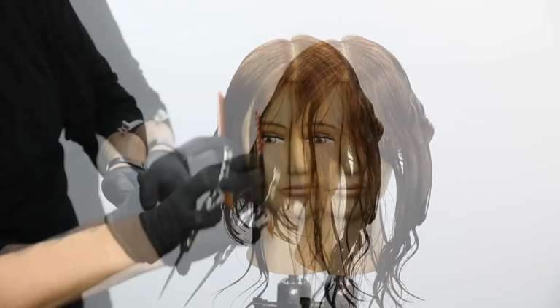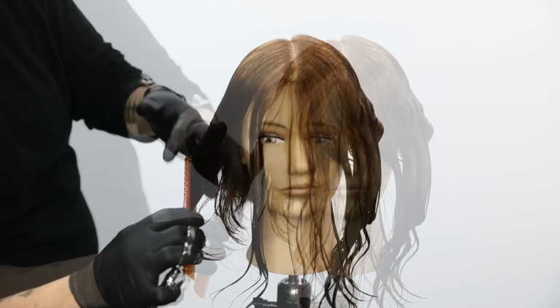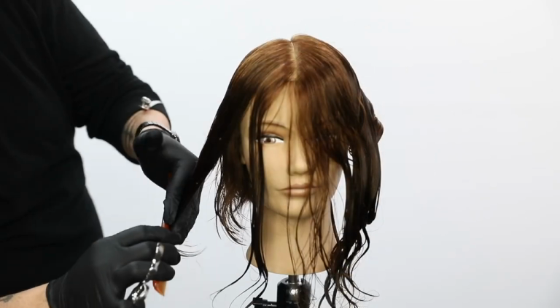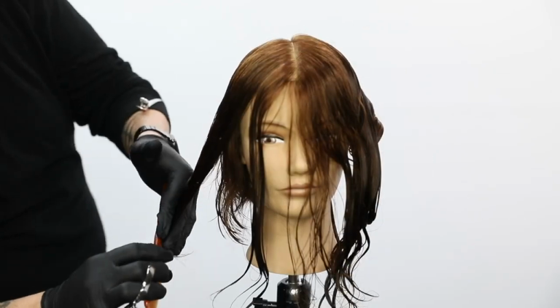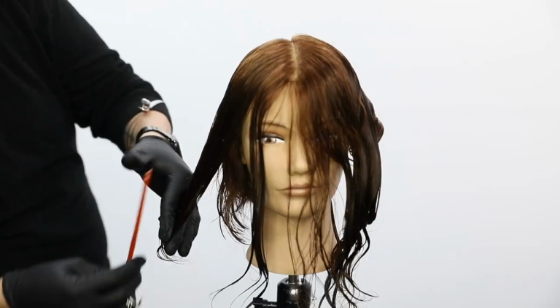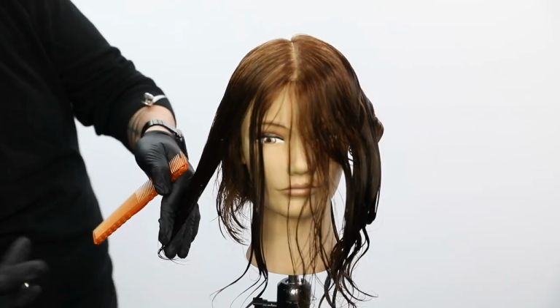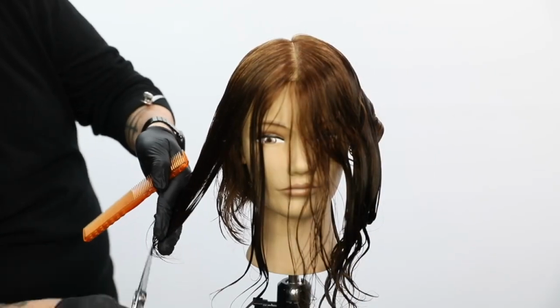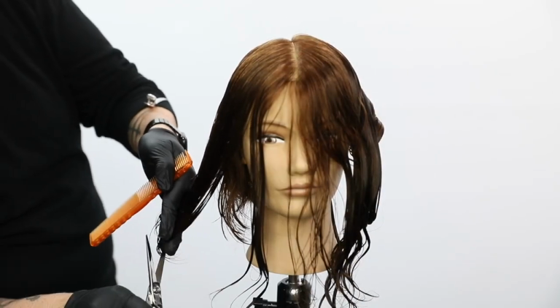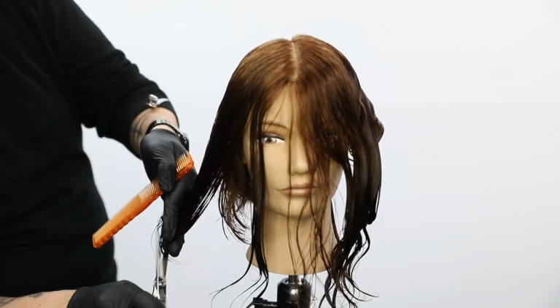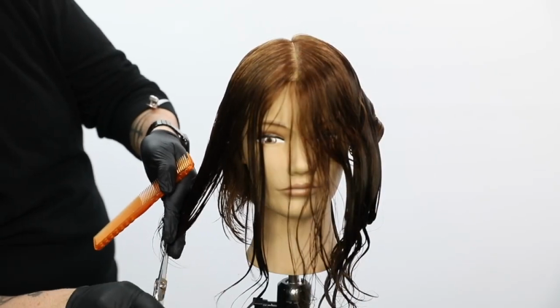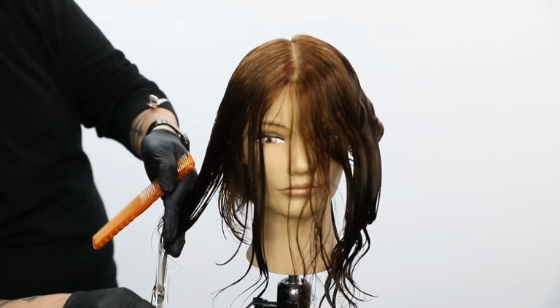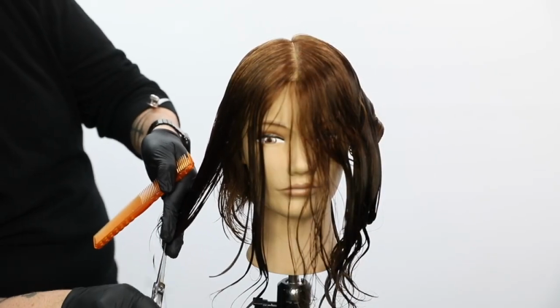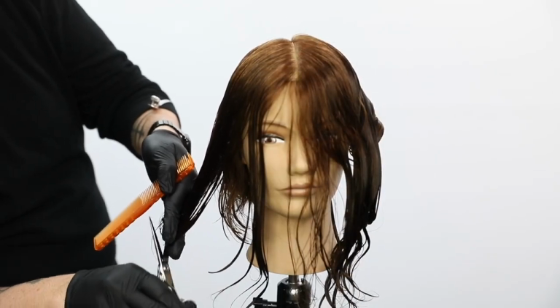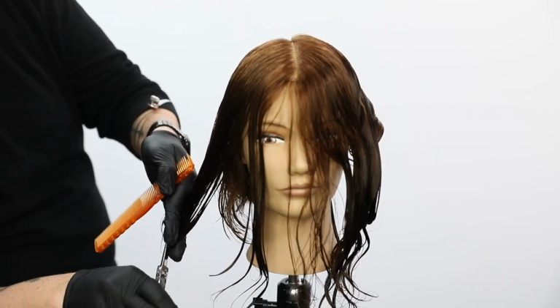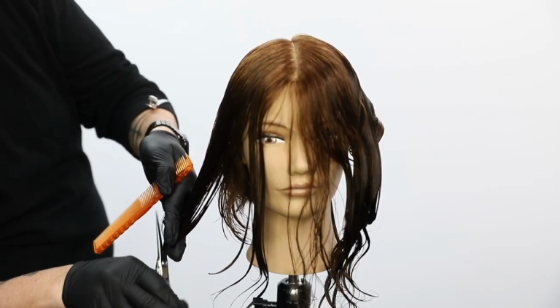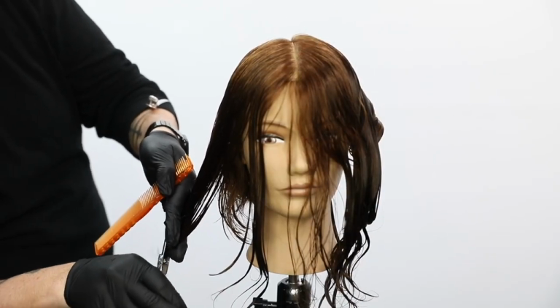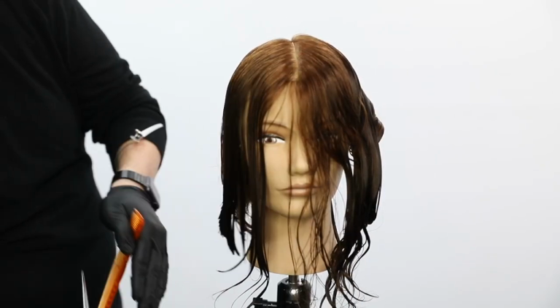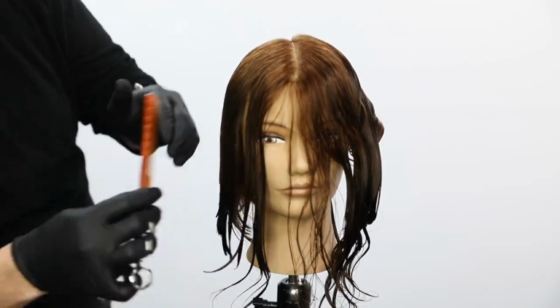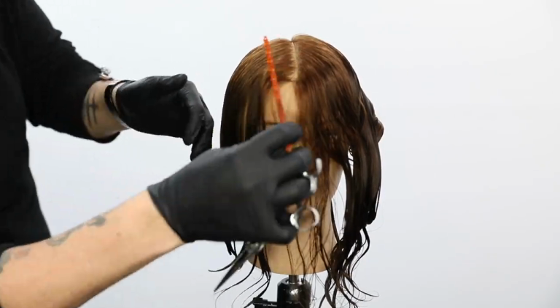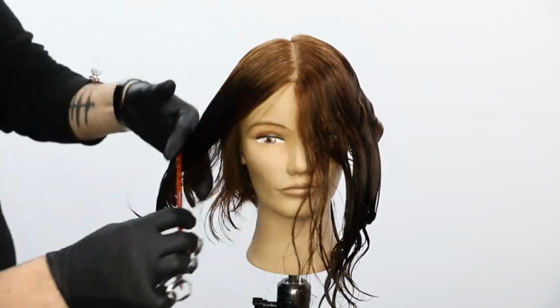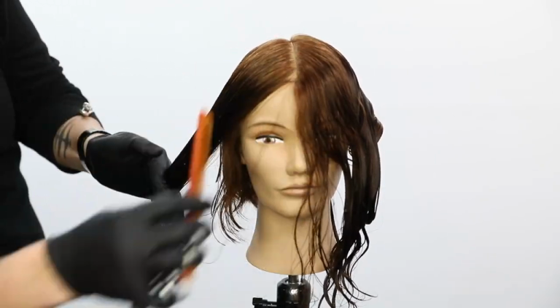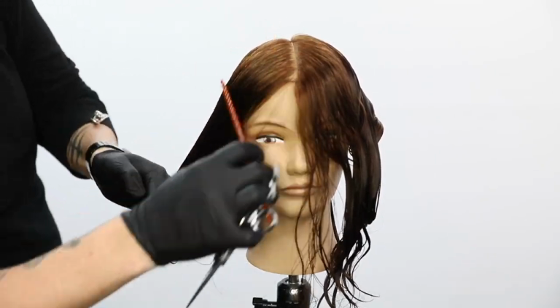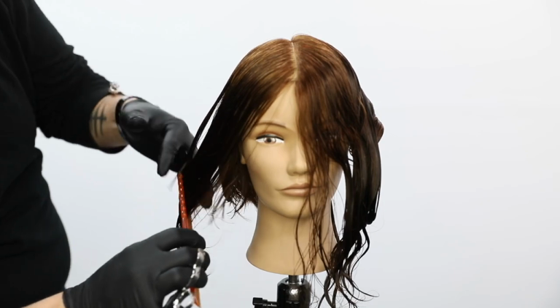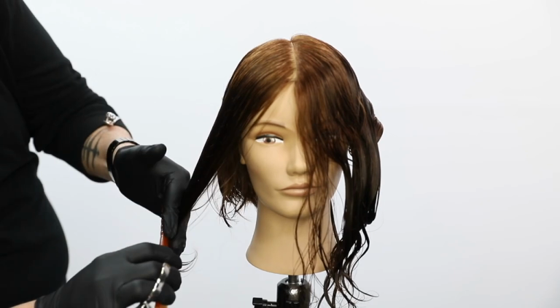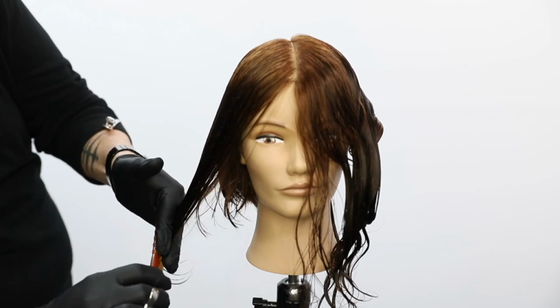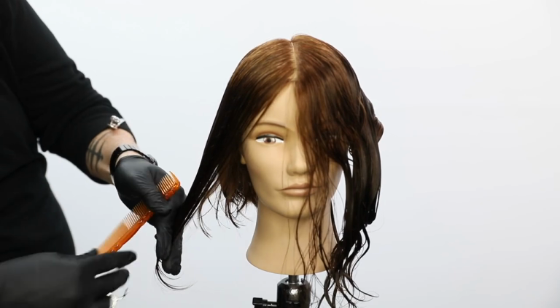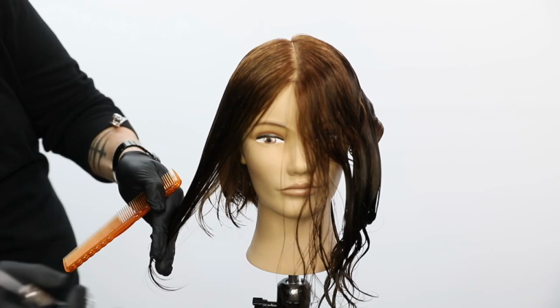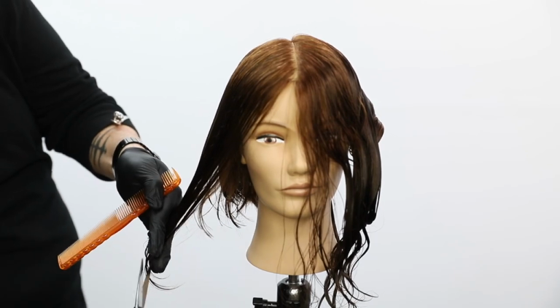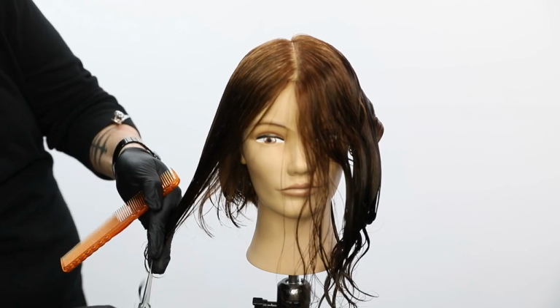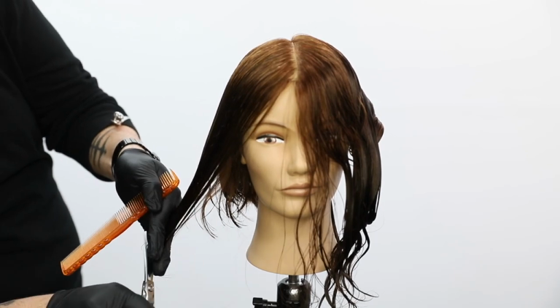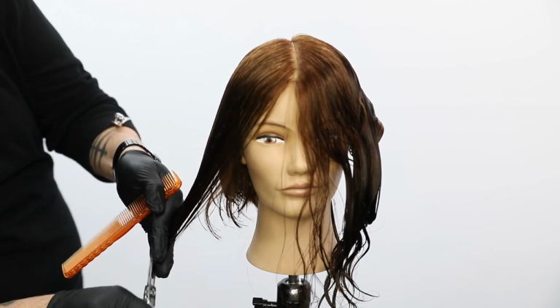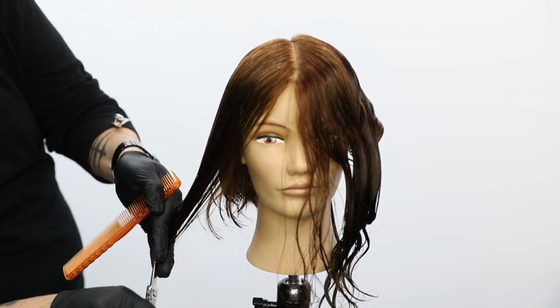This gives you a good angle of how much I elevate — it's not a lot, but I elevate it just slightly so it softens the edge.